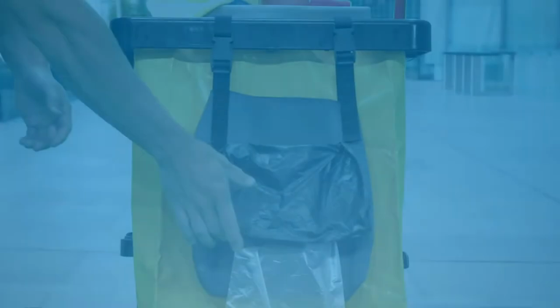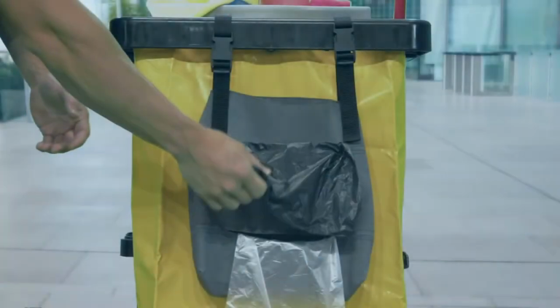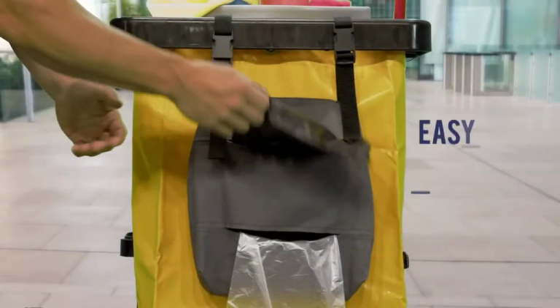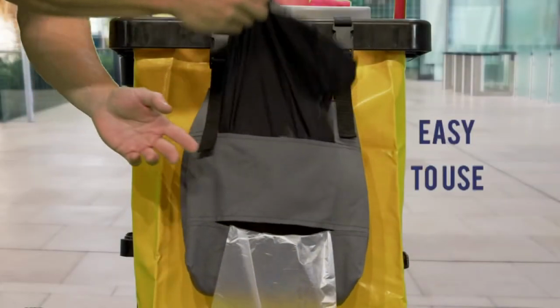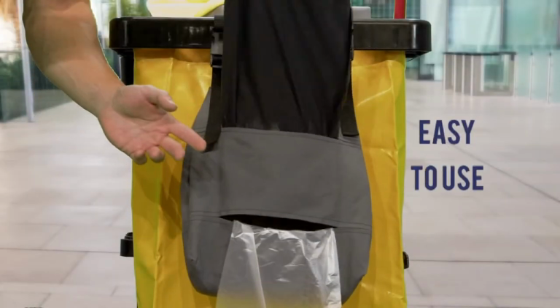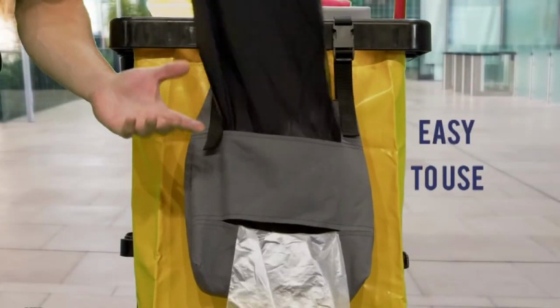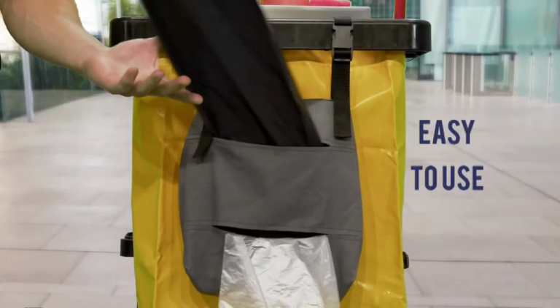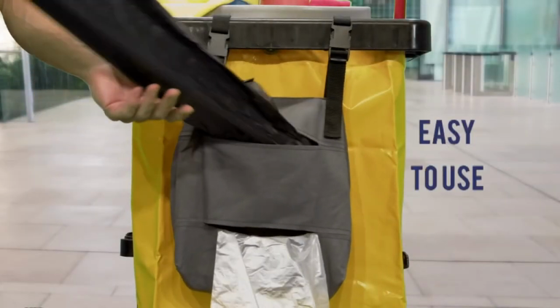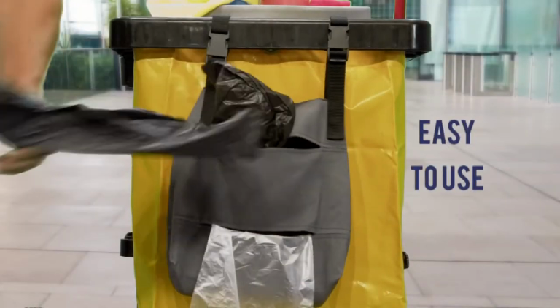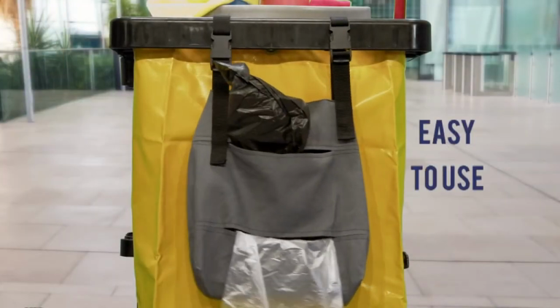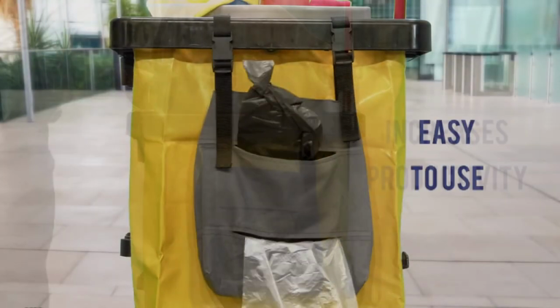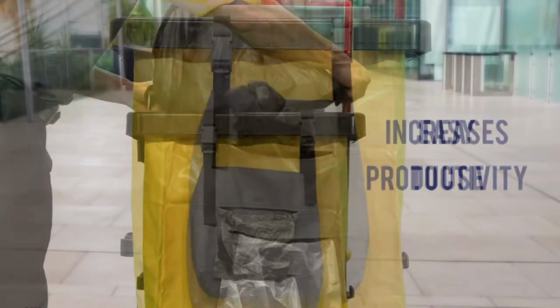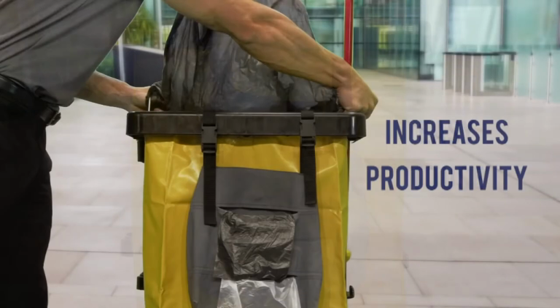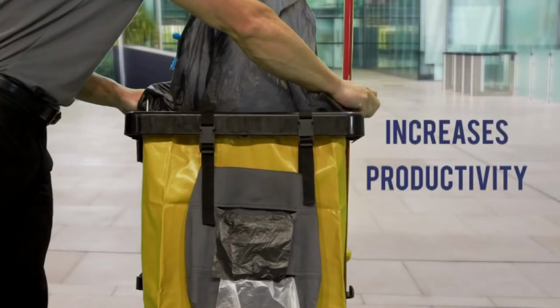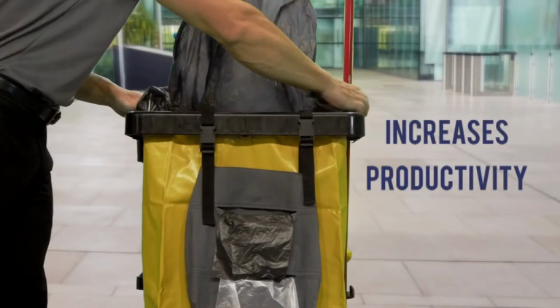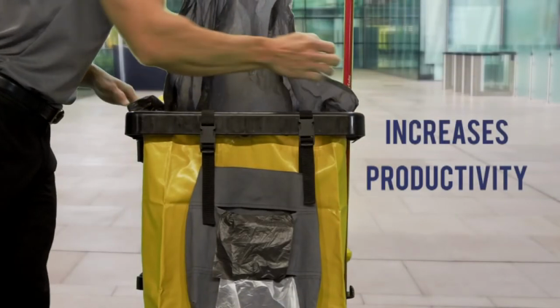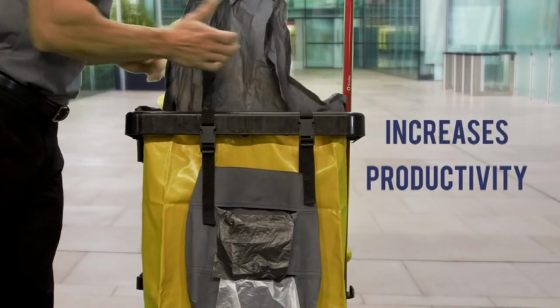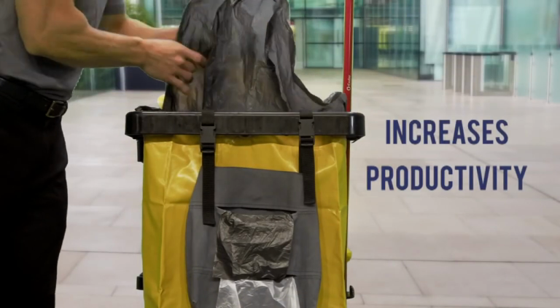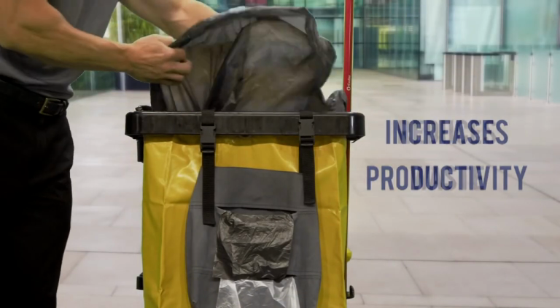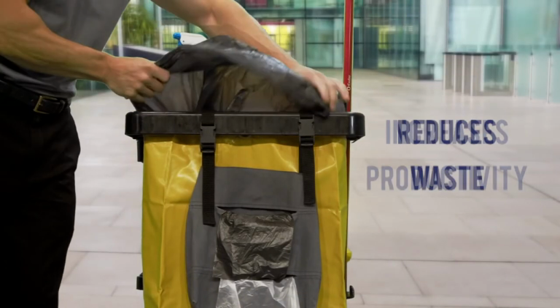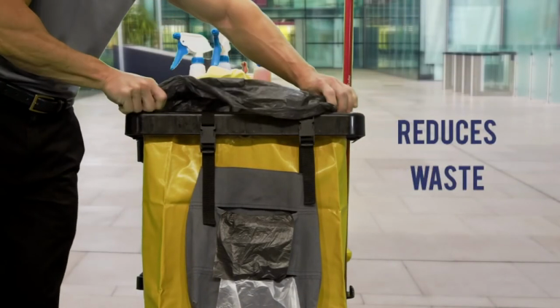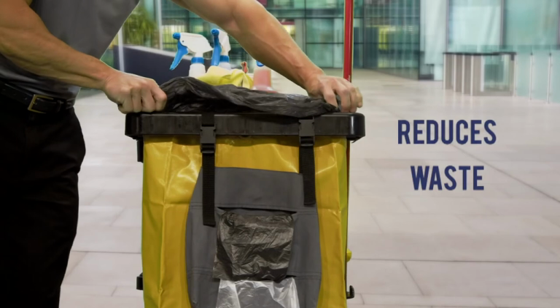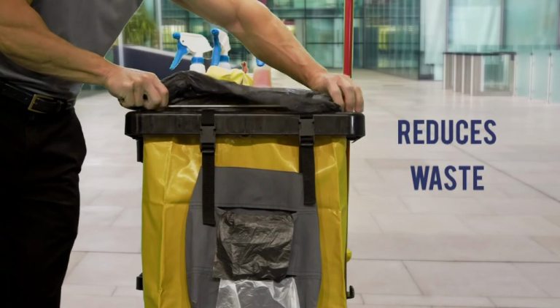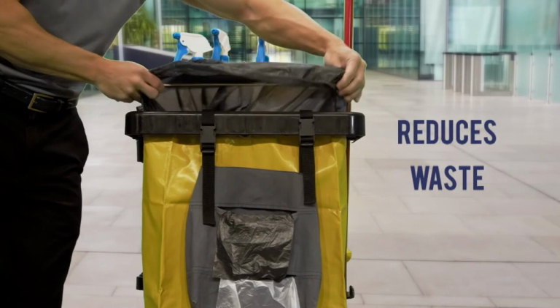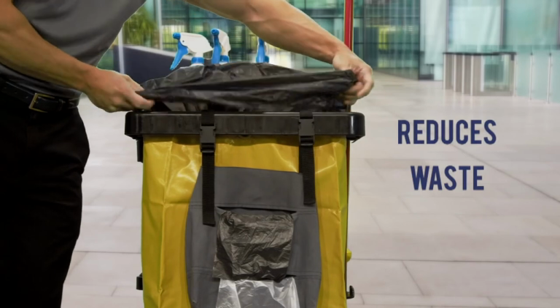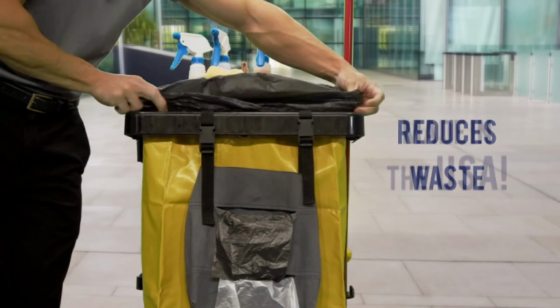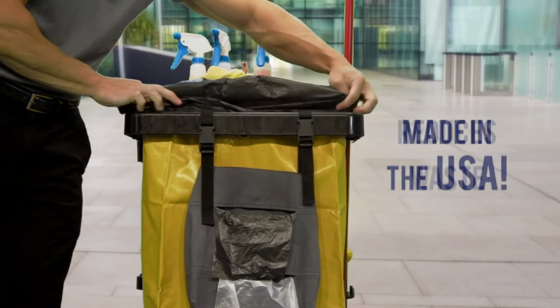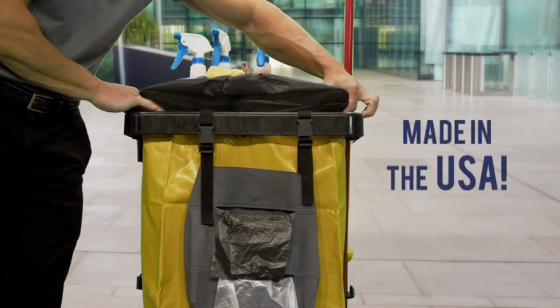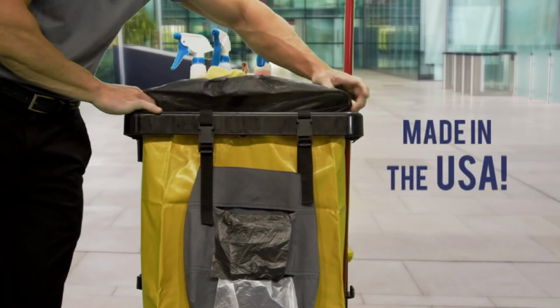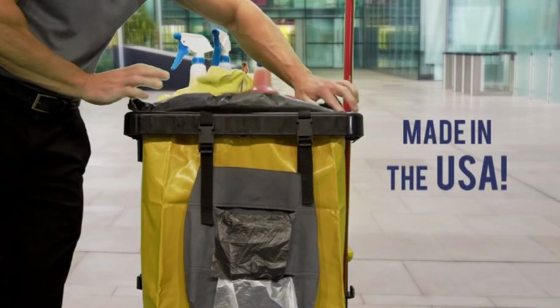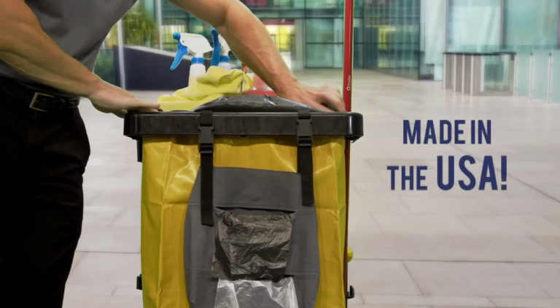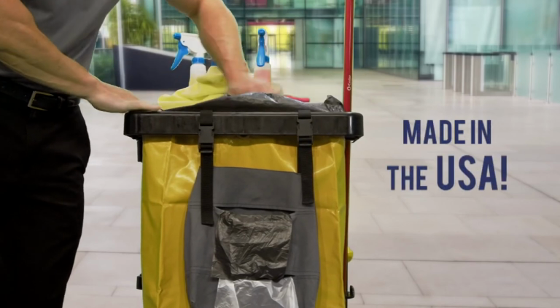The teabag is easy to use, increases productivity, reduces waste, and is made in the USA.